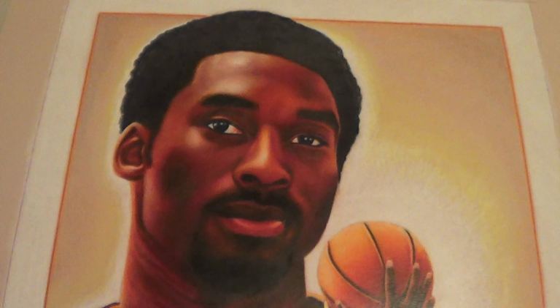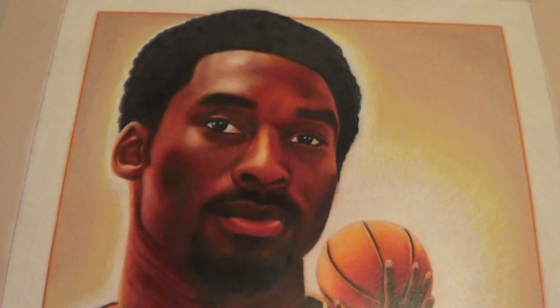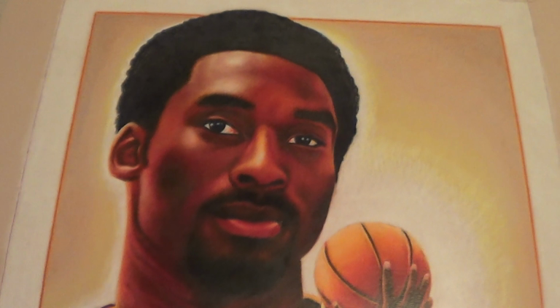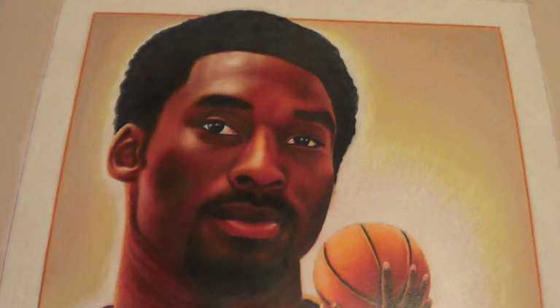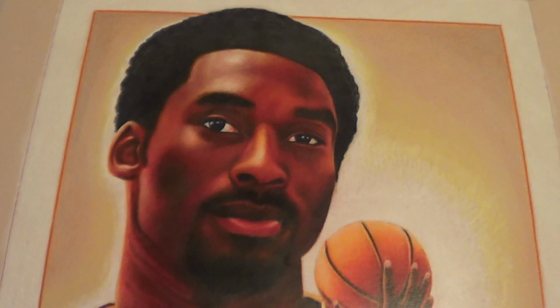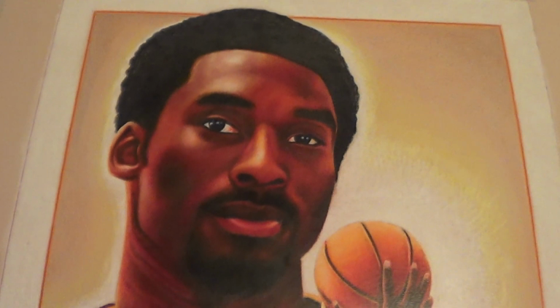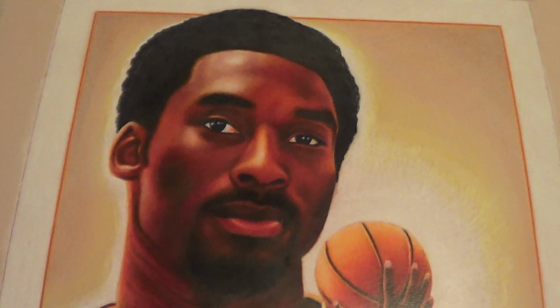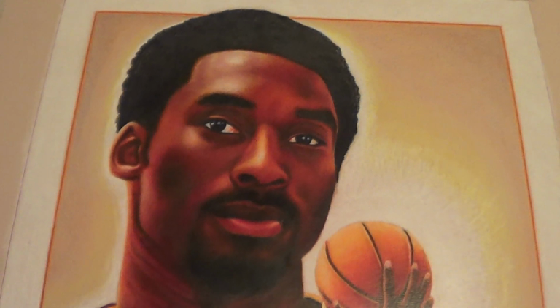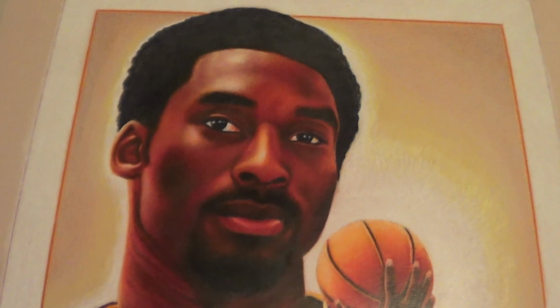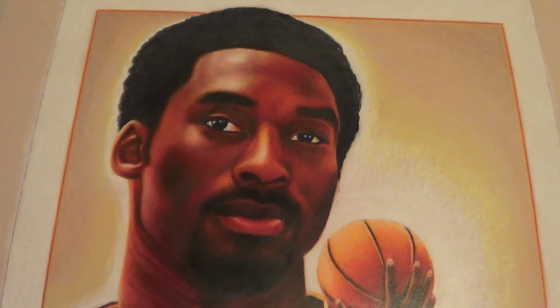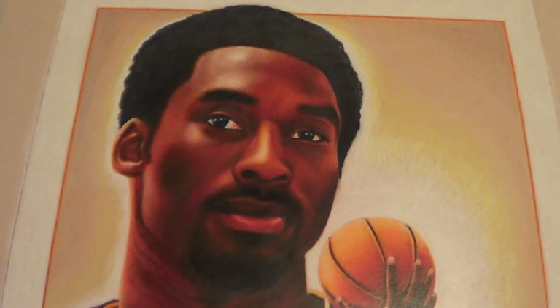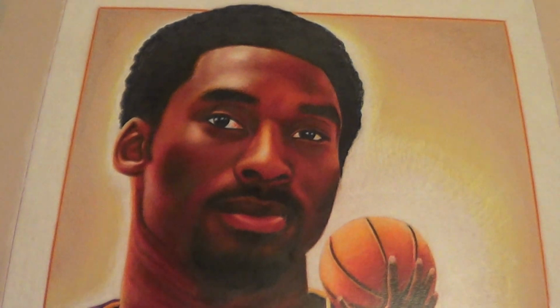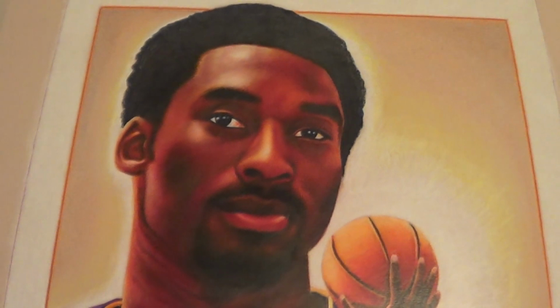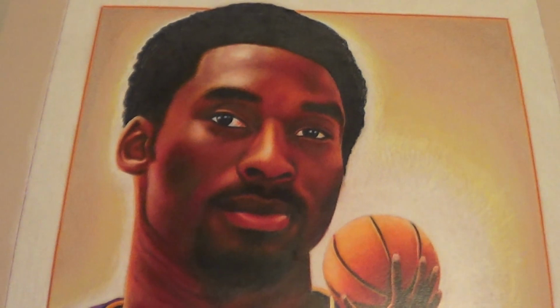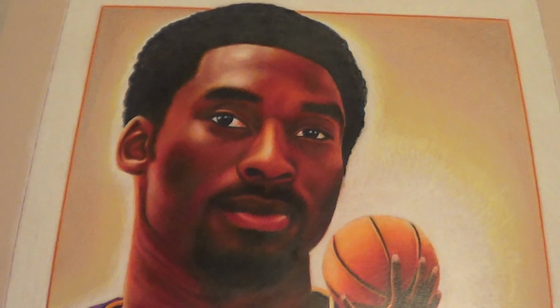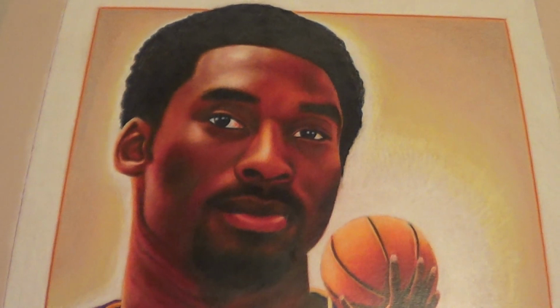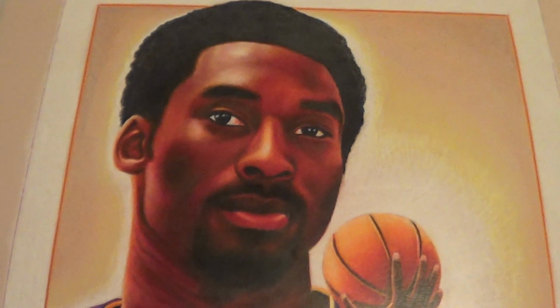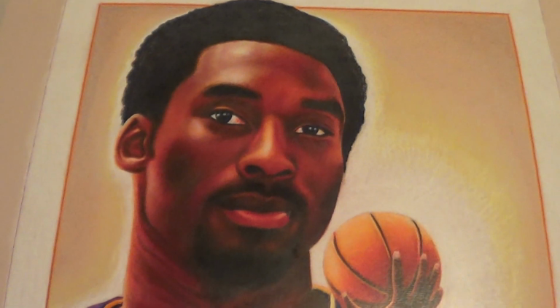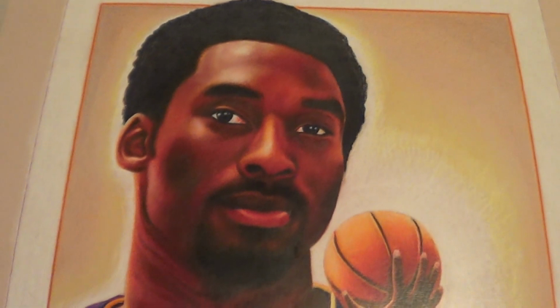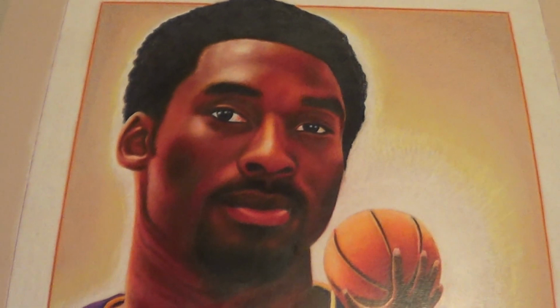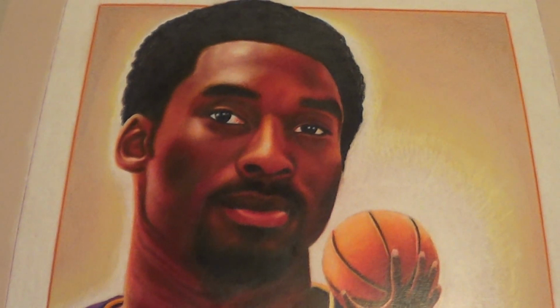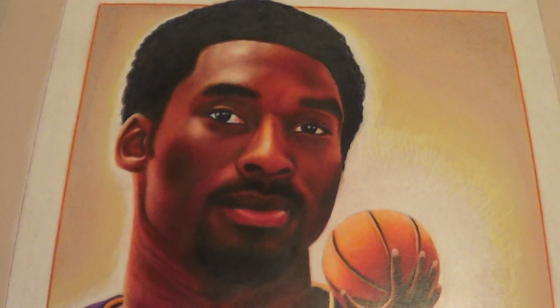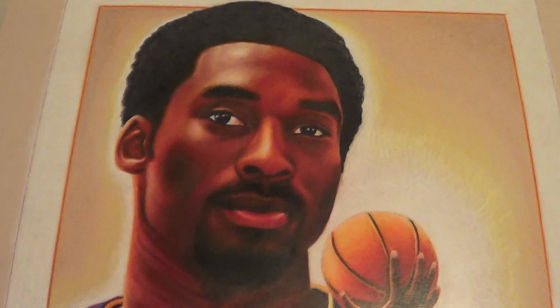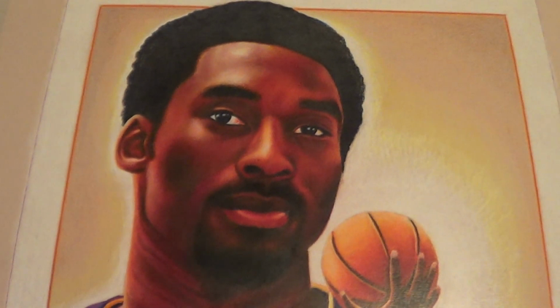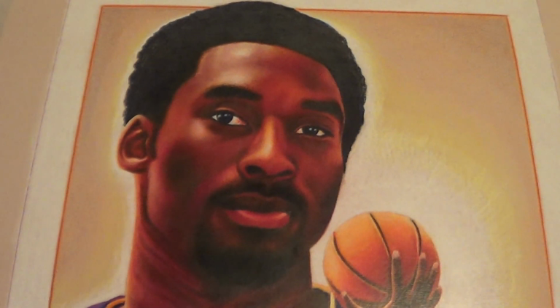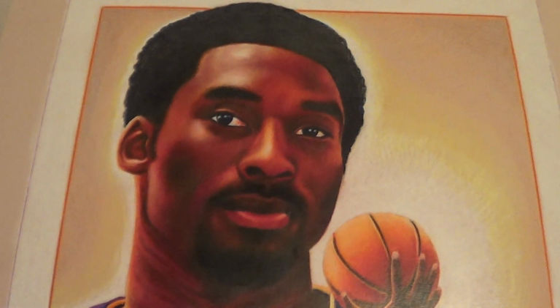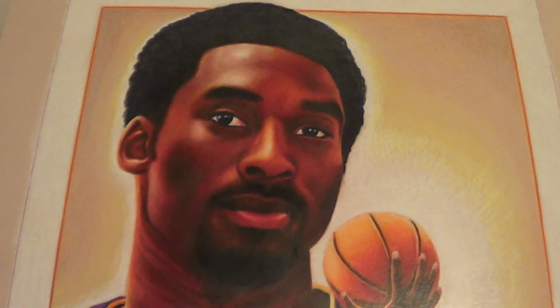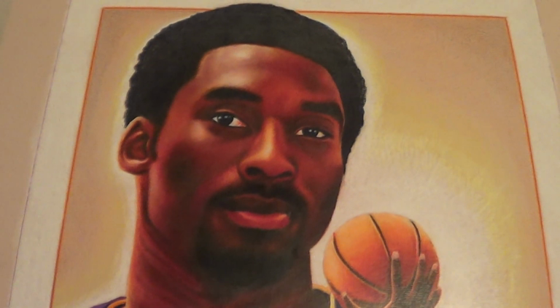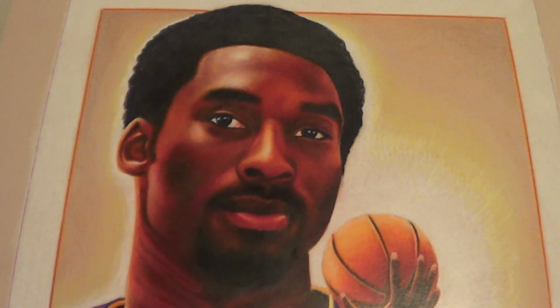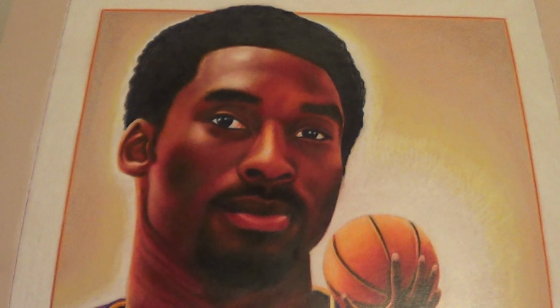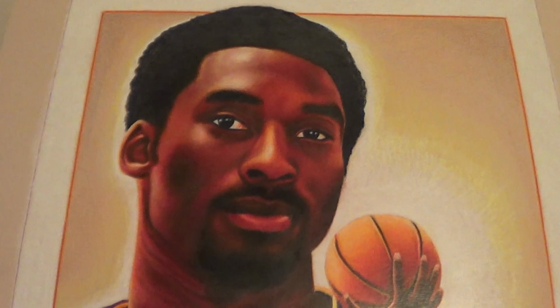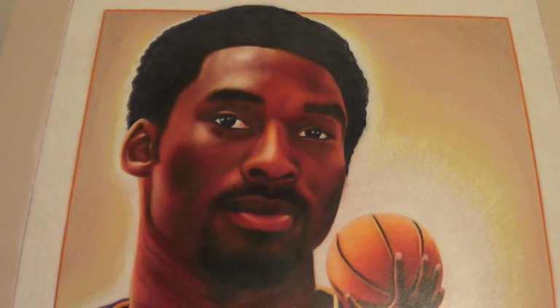Hey YouTube, I'm back with my second part of my Kobe Bryant autograph recap over the years.